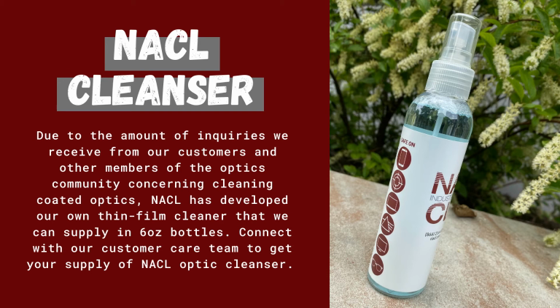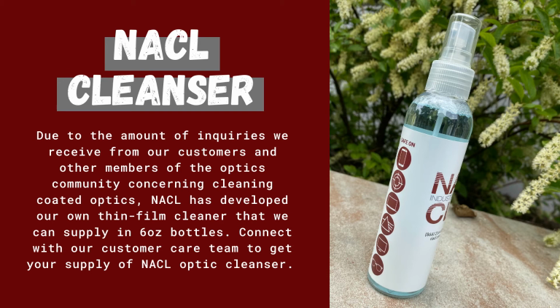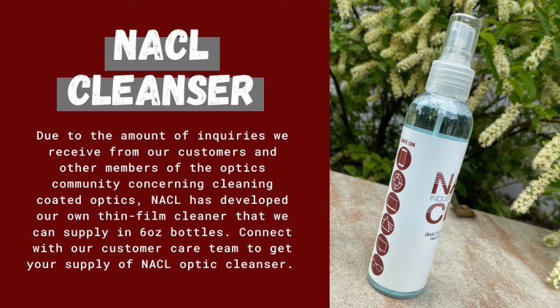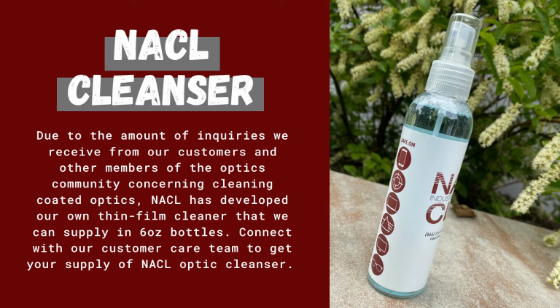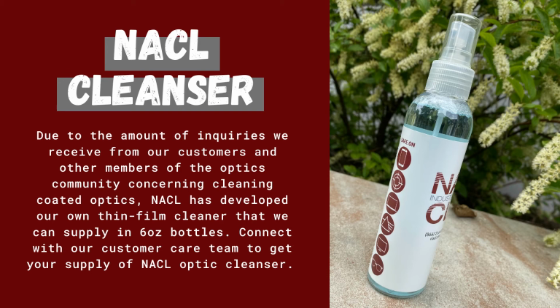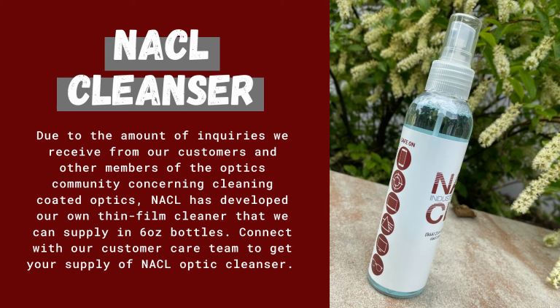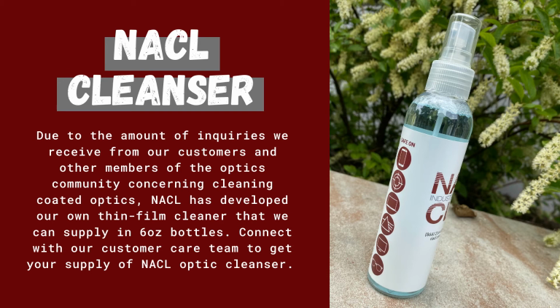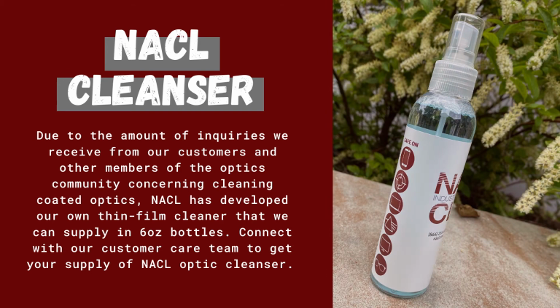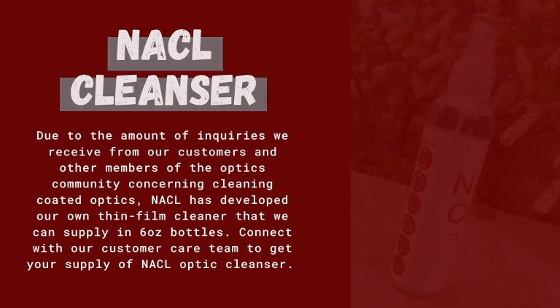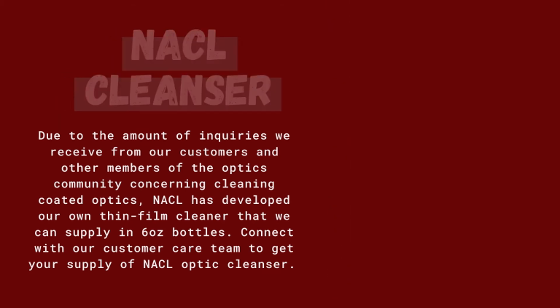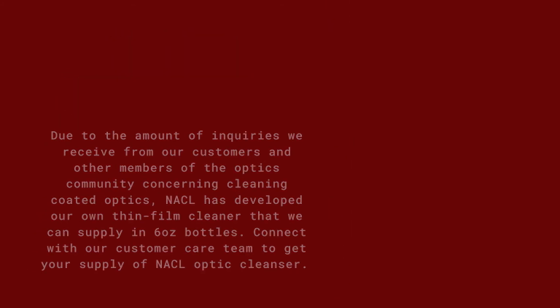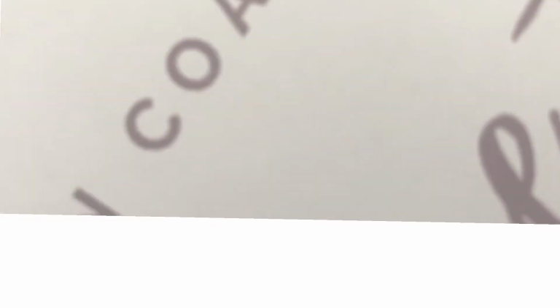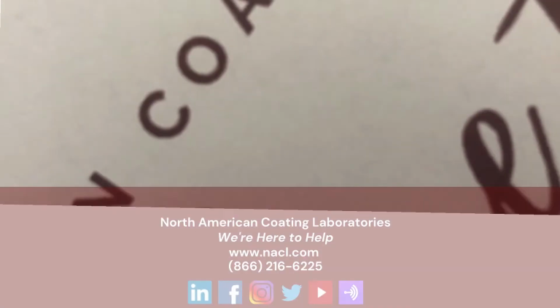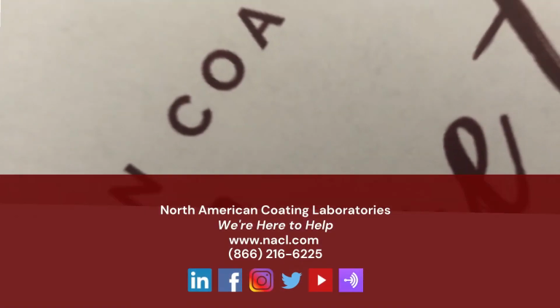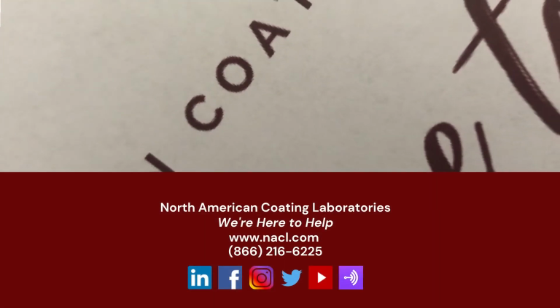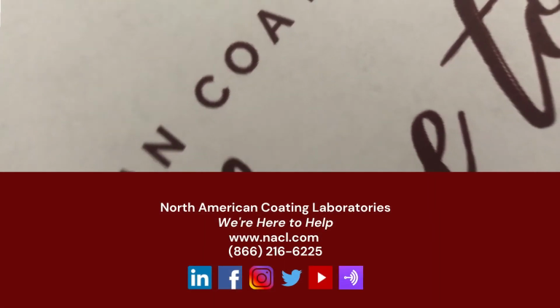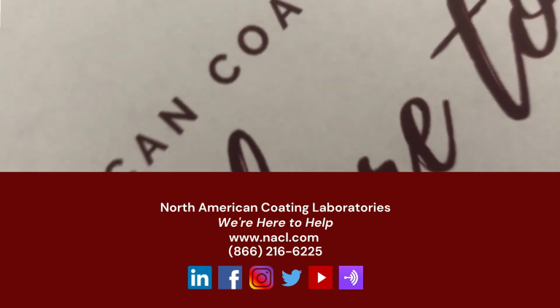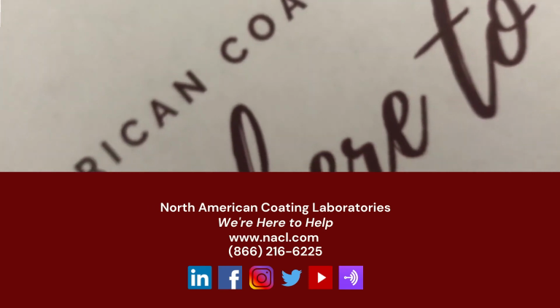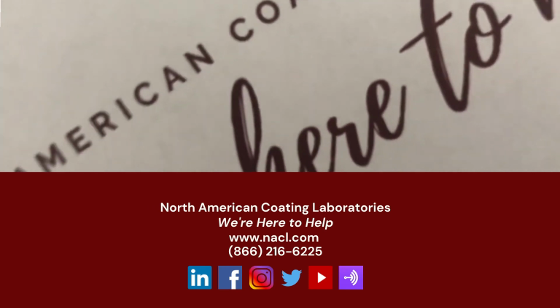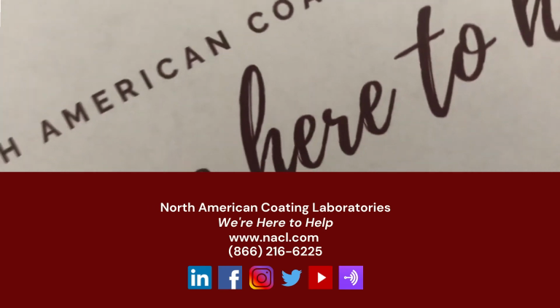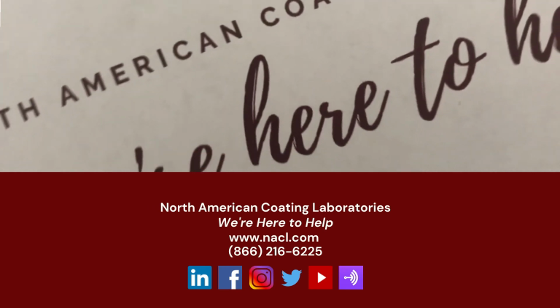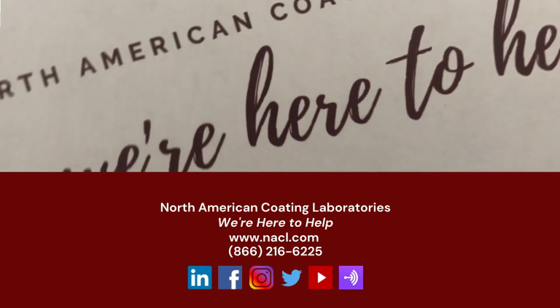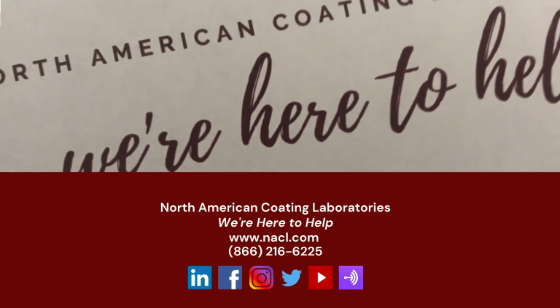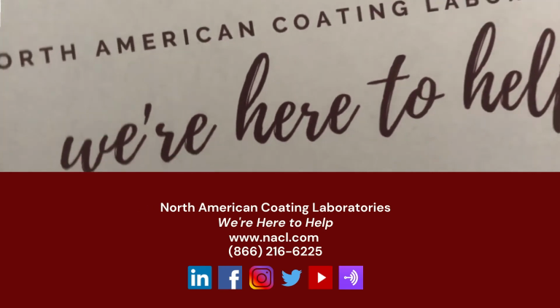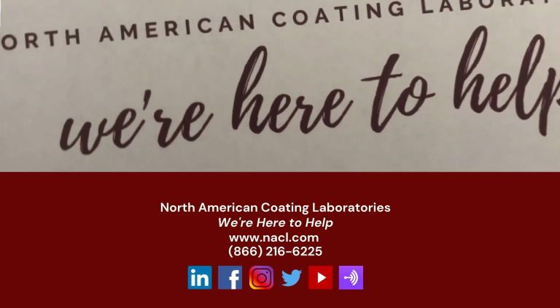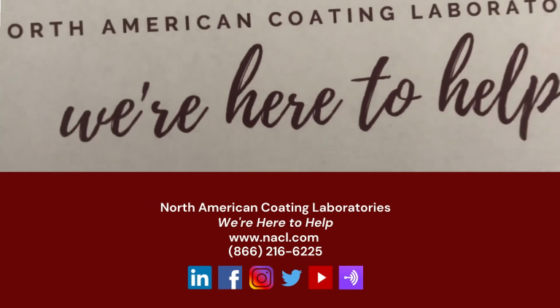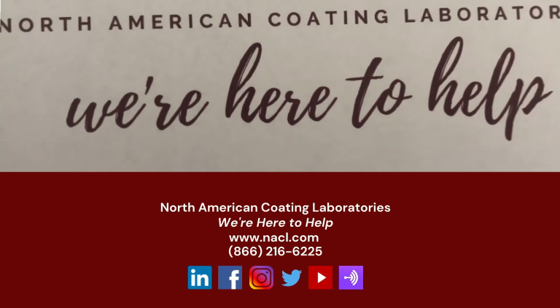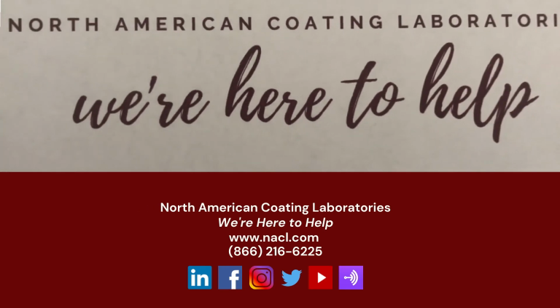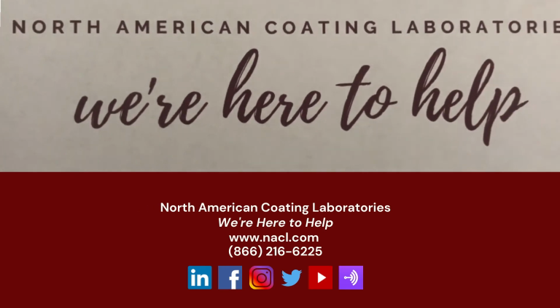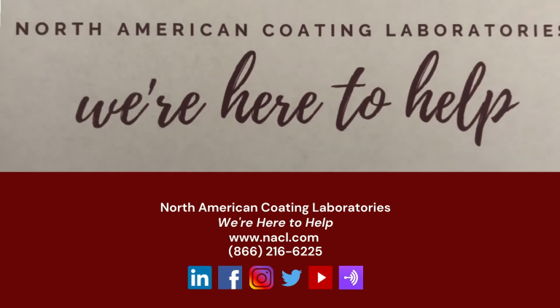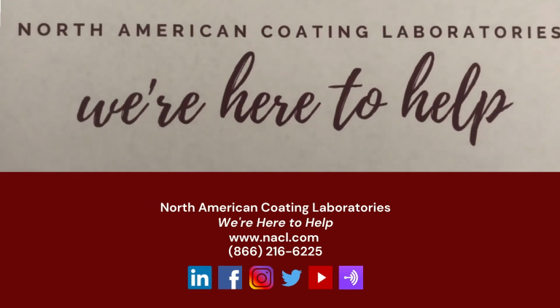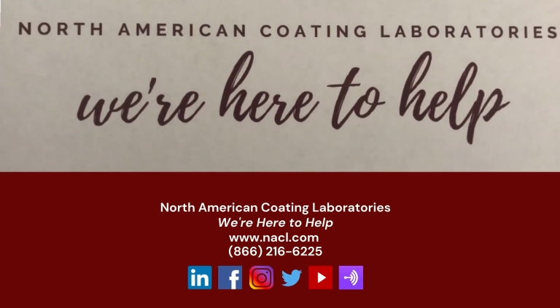For more questions or if you need help with a coating project, you can always visit us at NACL.com. We're here to help.